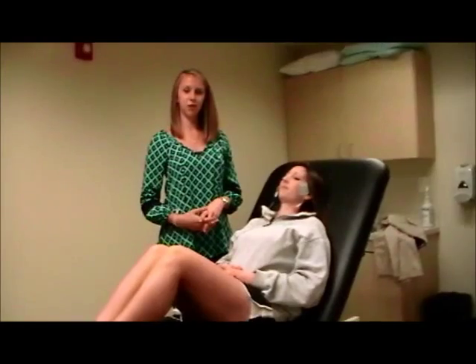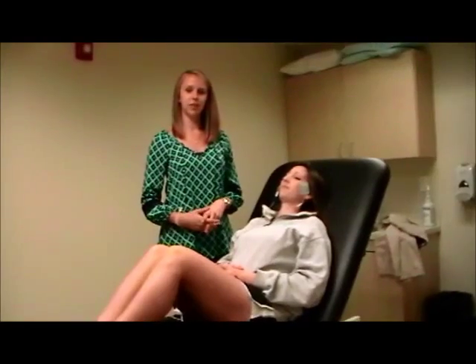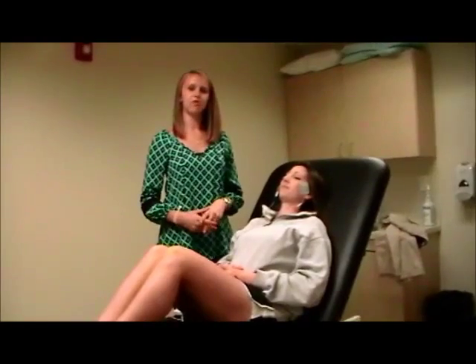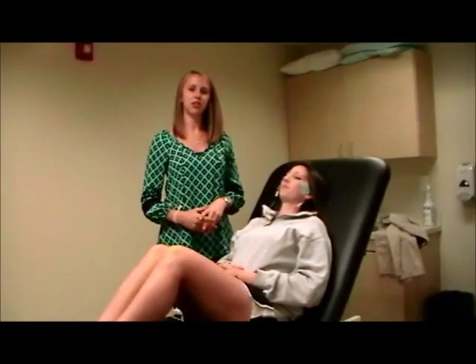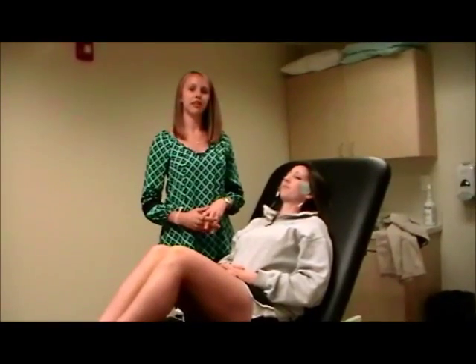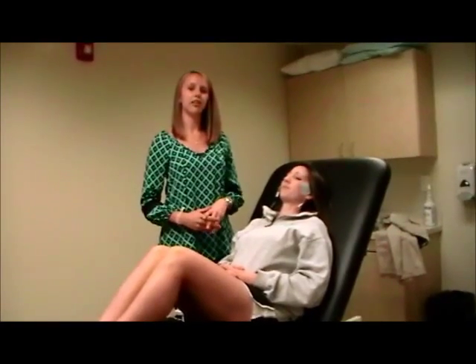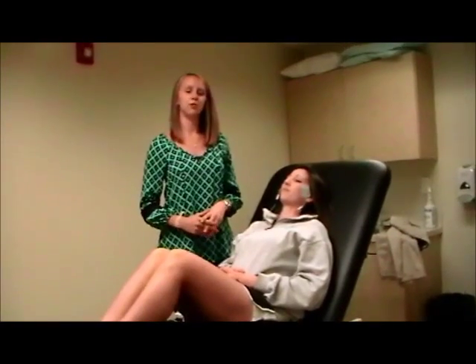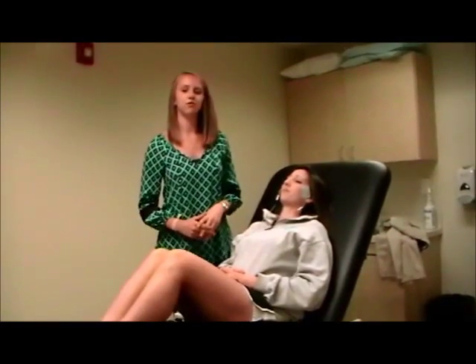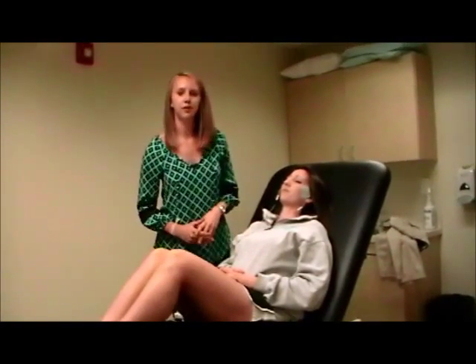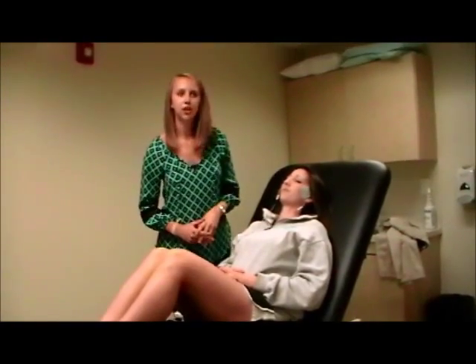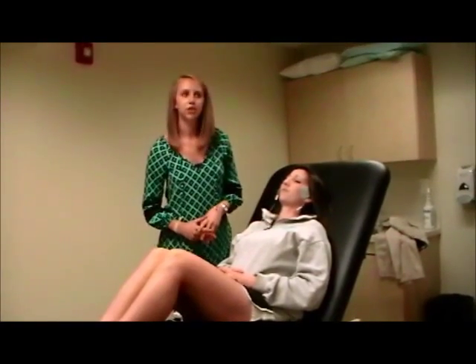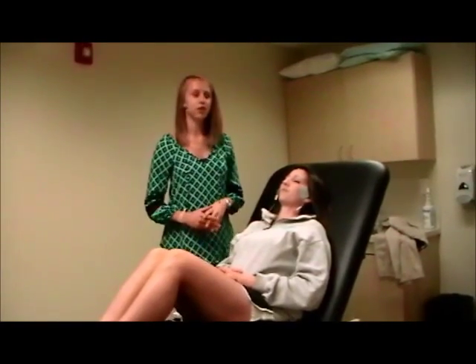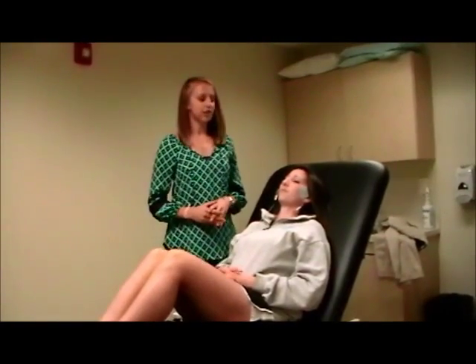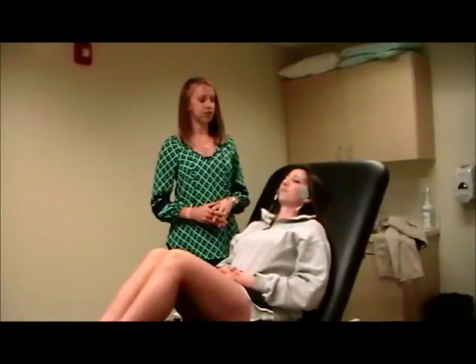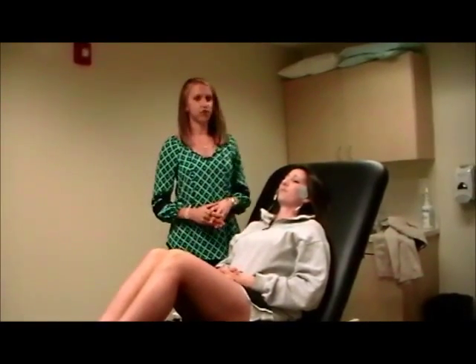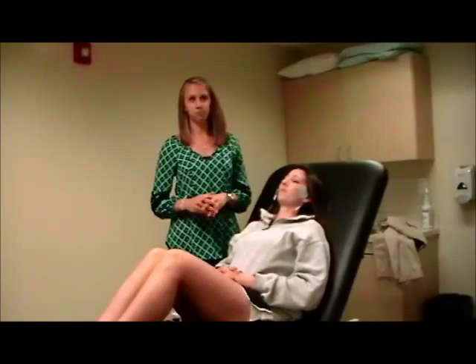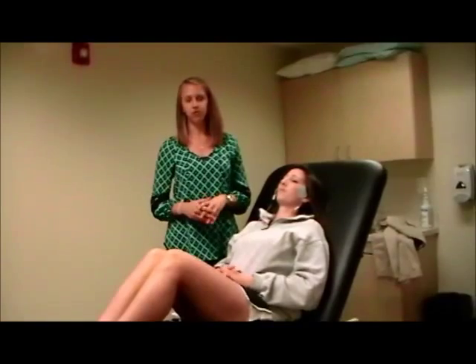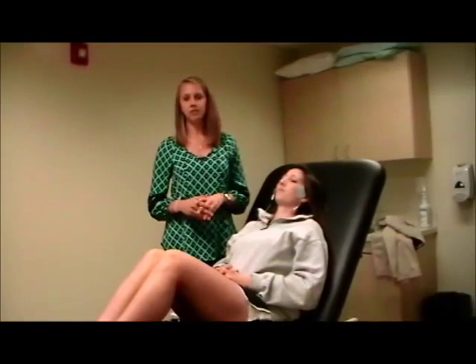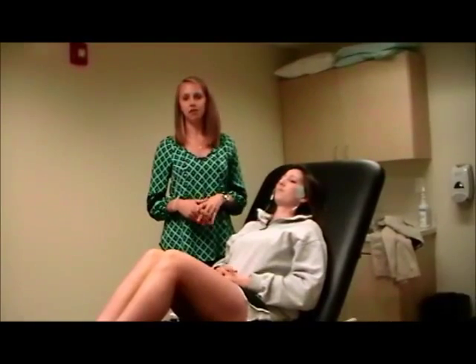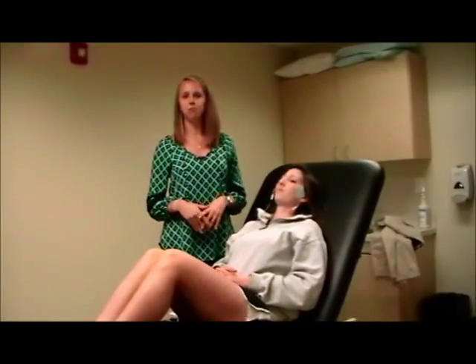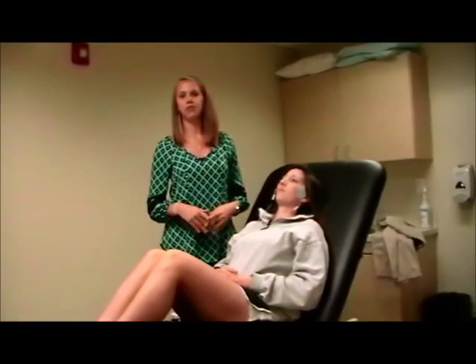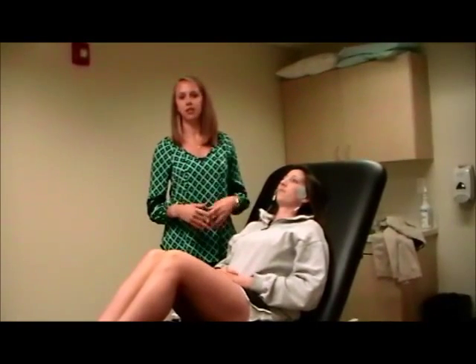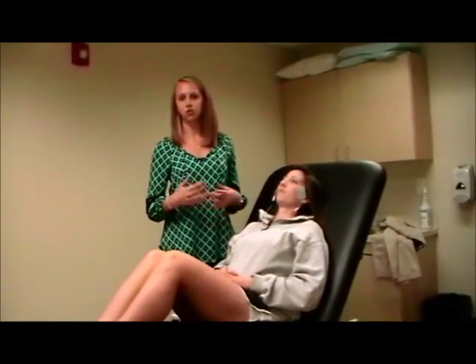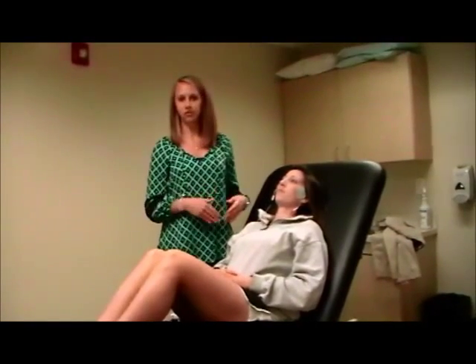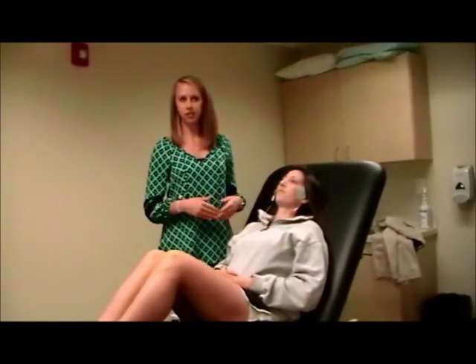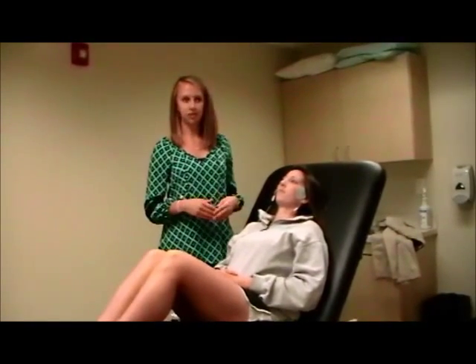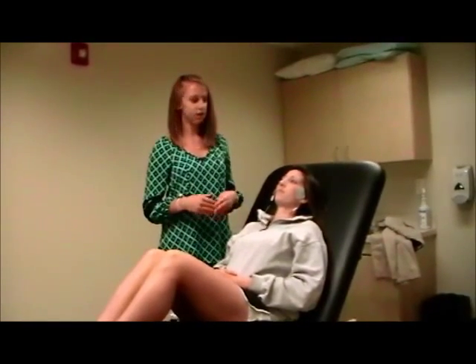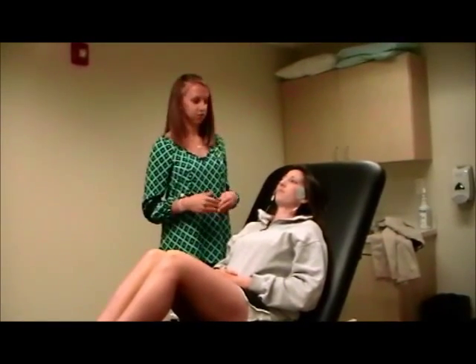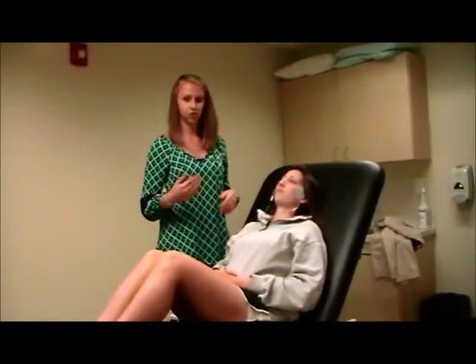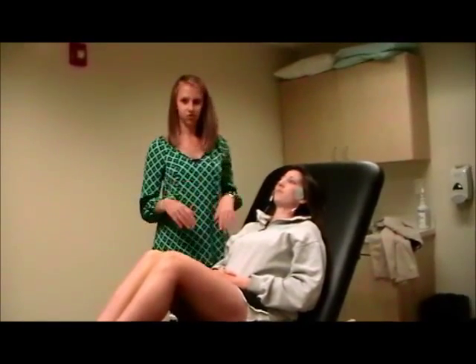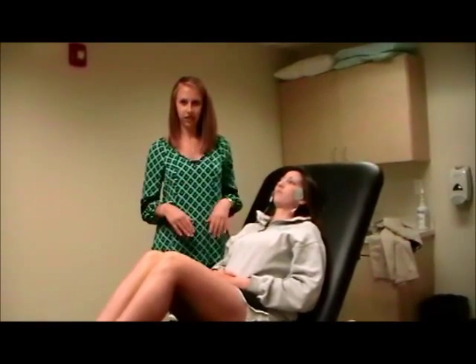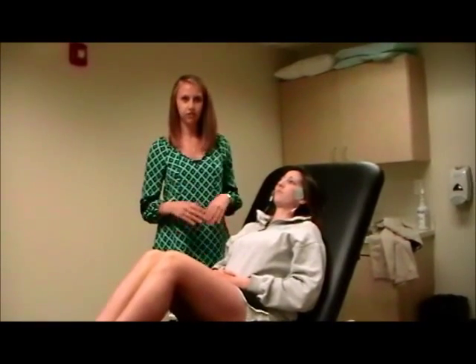My name is Jessica and I'll be reviewing an article that looked at improving the mouth opening of patients with TMD through the use of TENS.